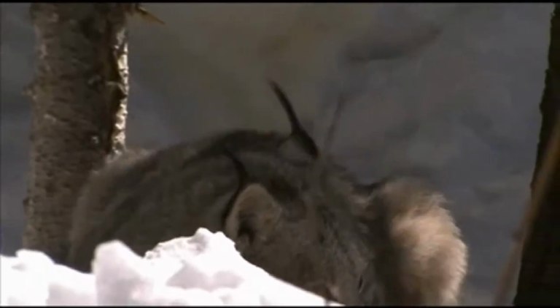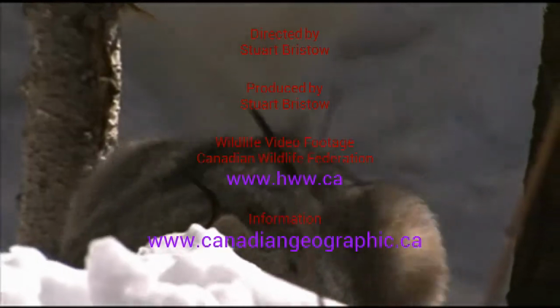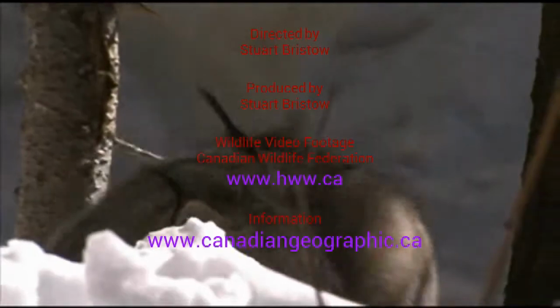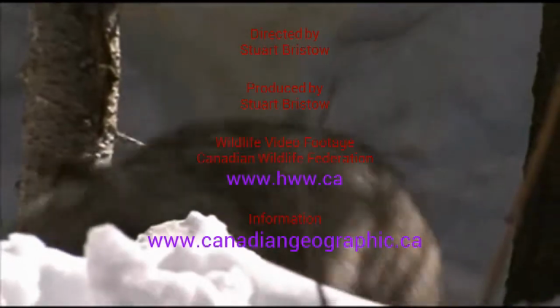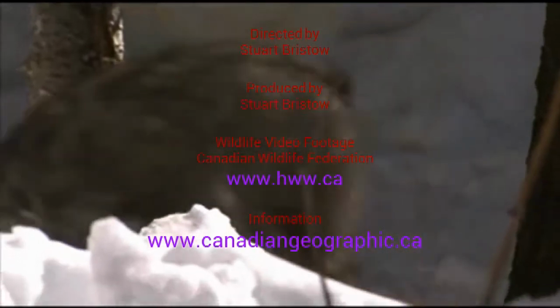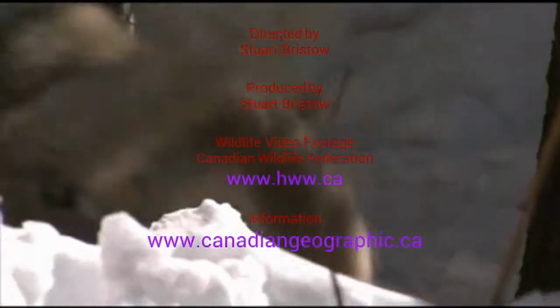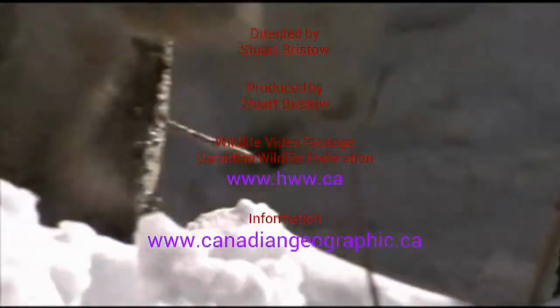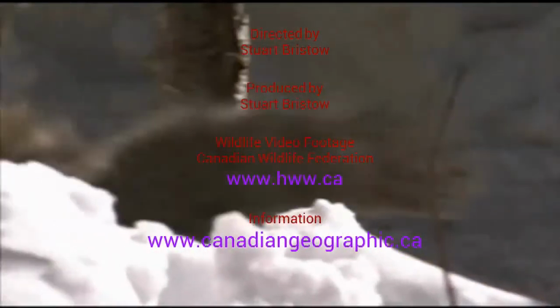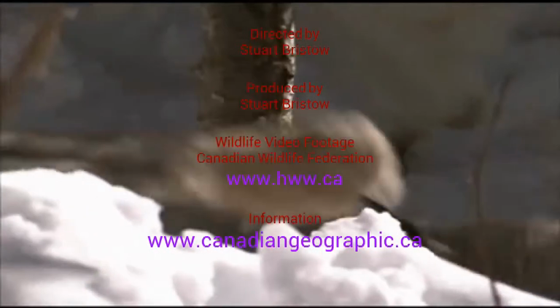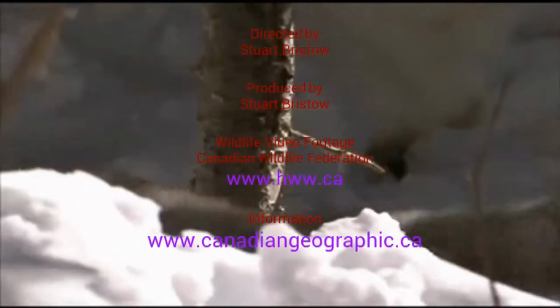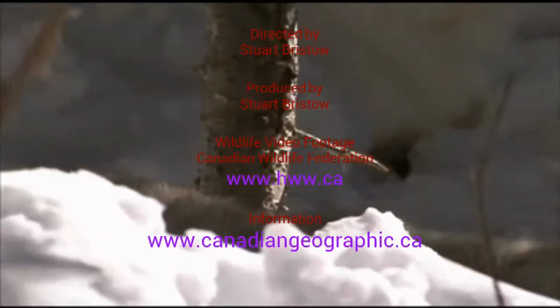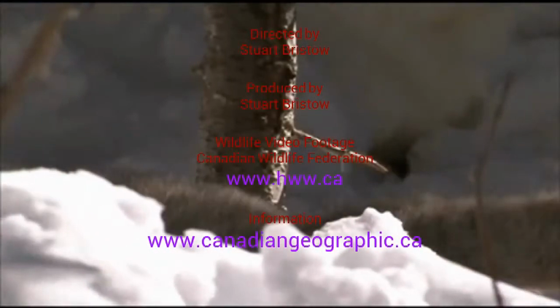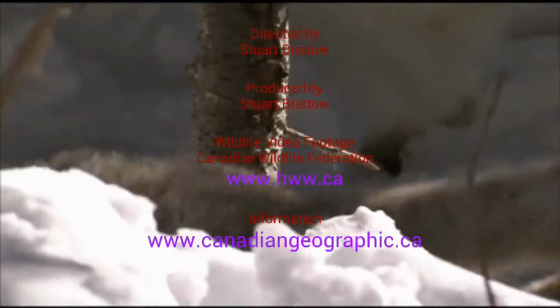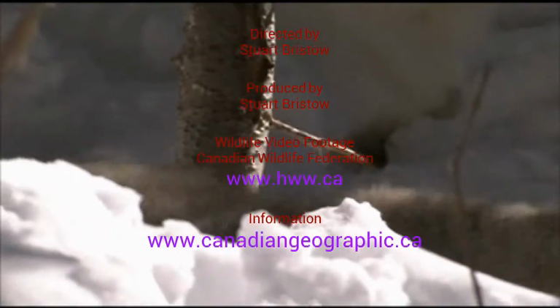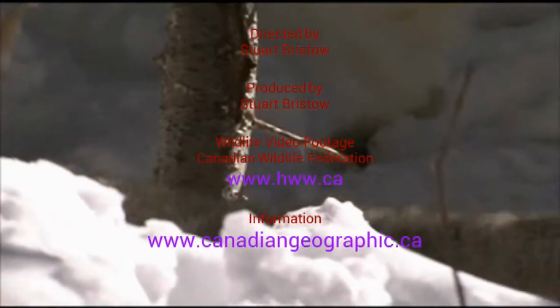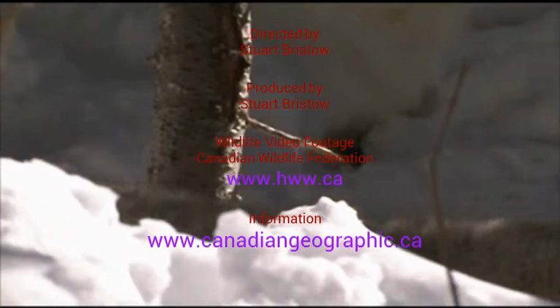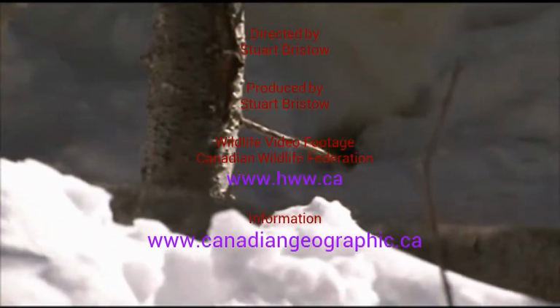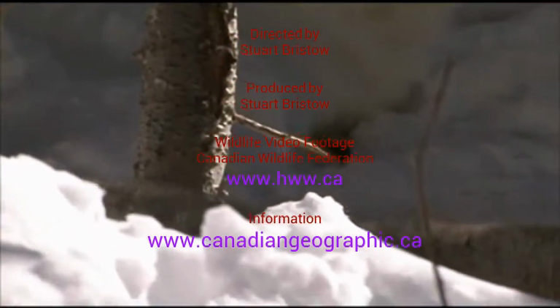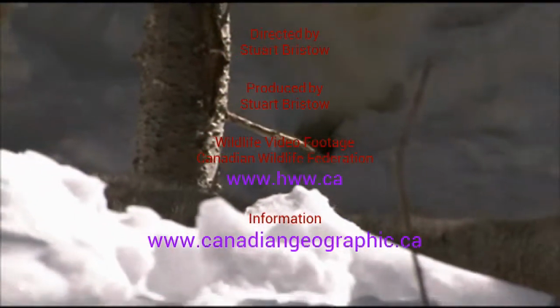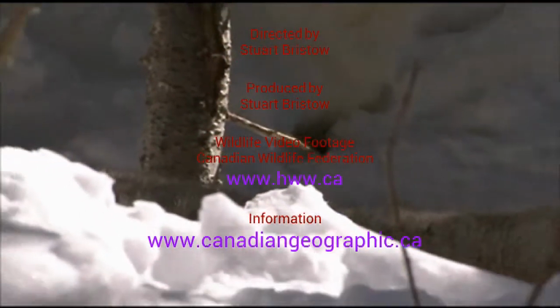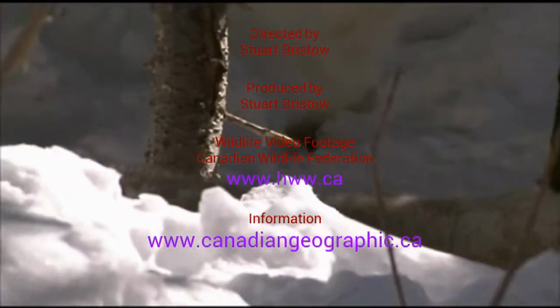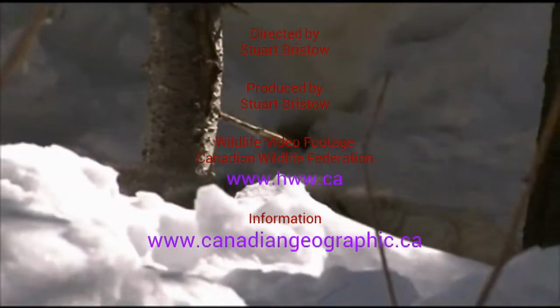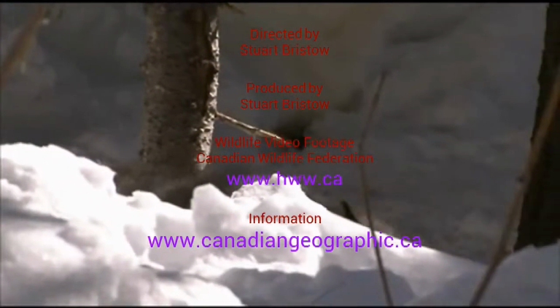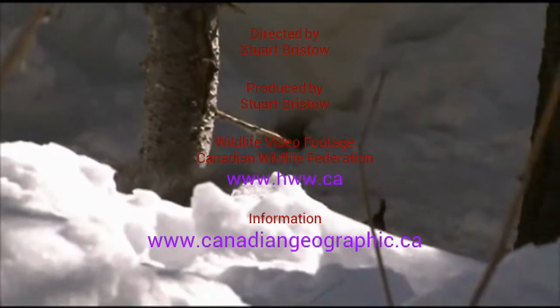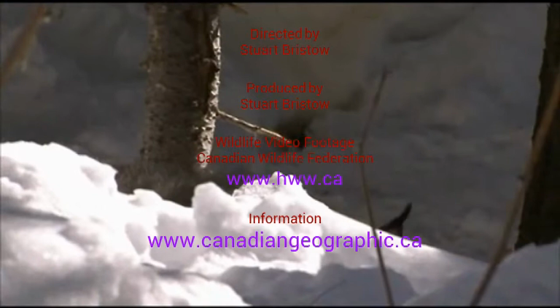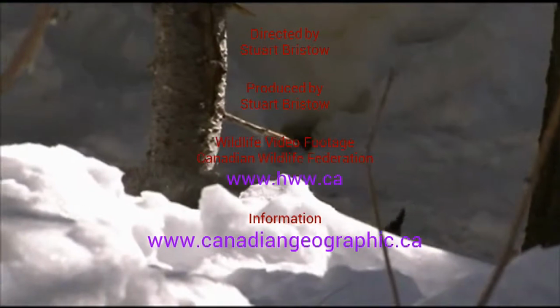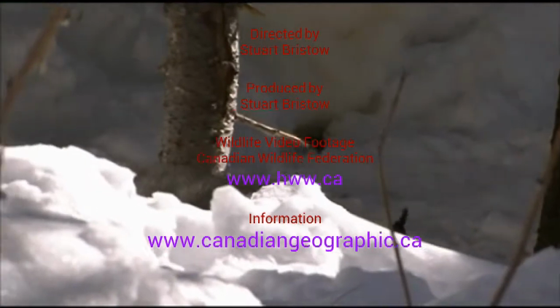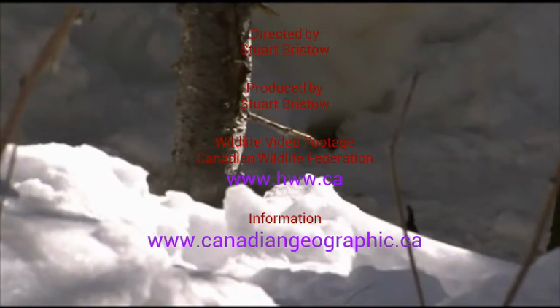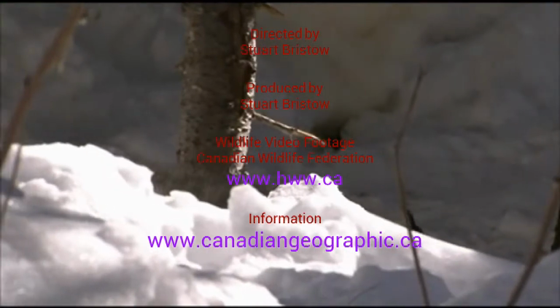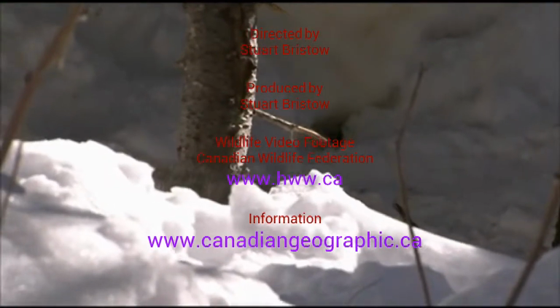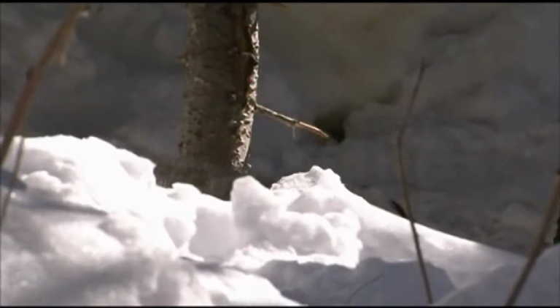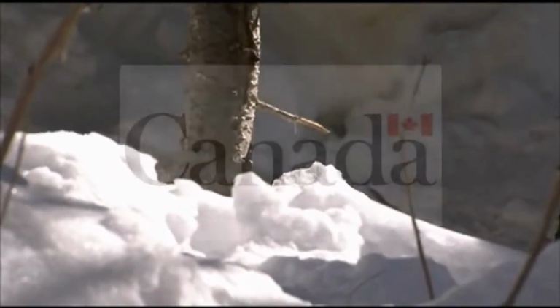For a more complete story on the lynx, why not contact the Canadian Wildlife Service in Ottawa.